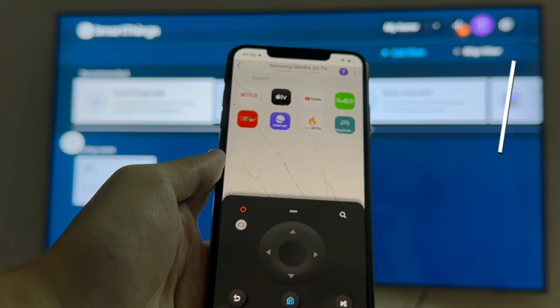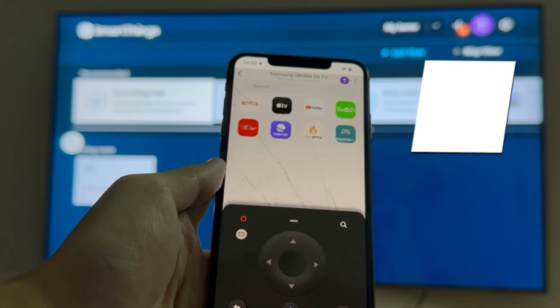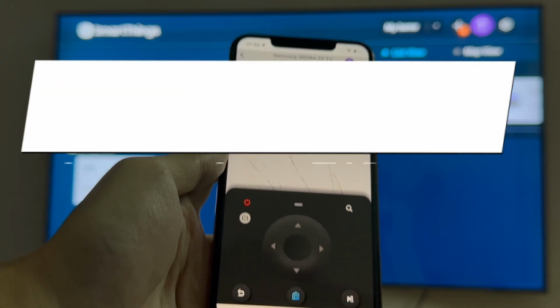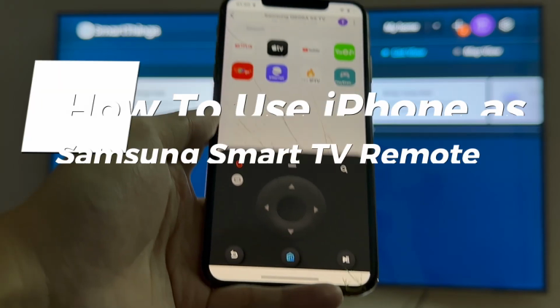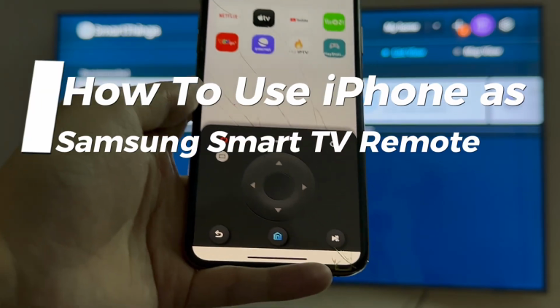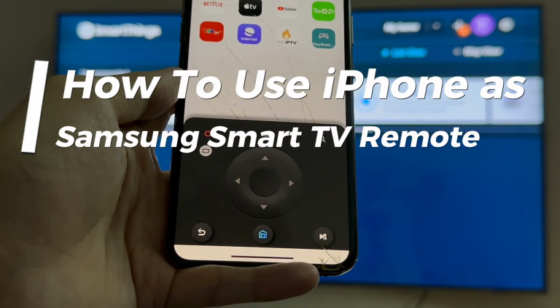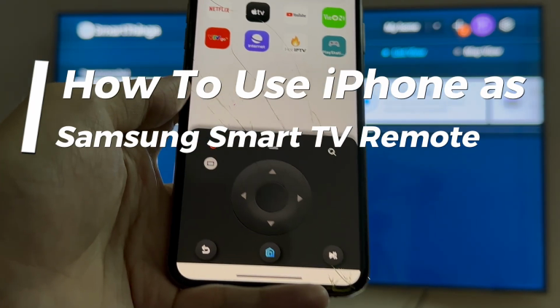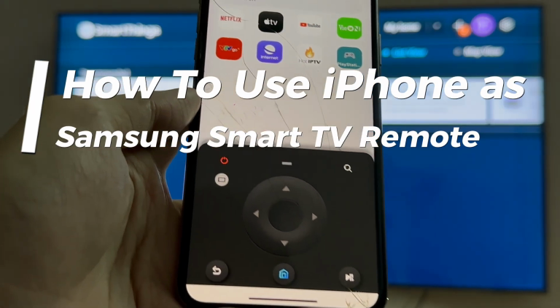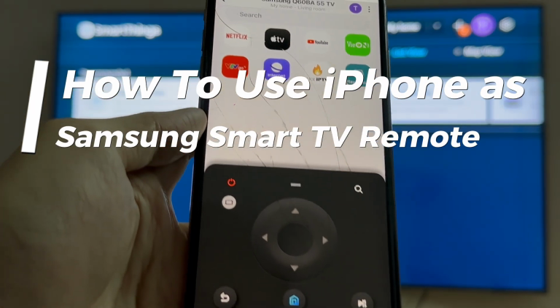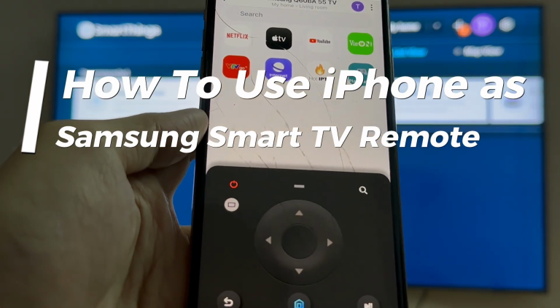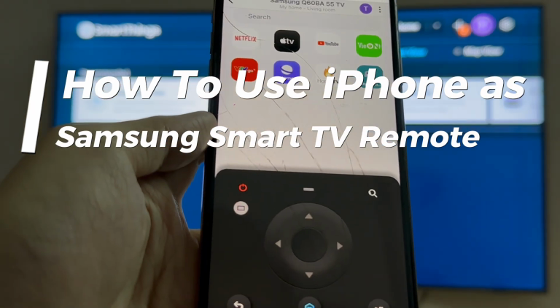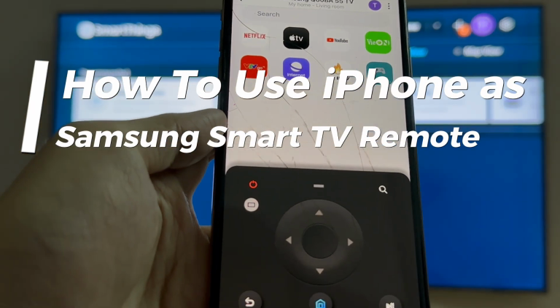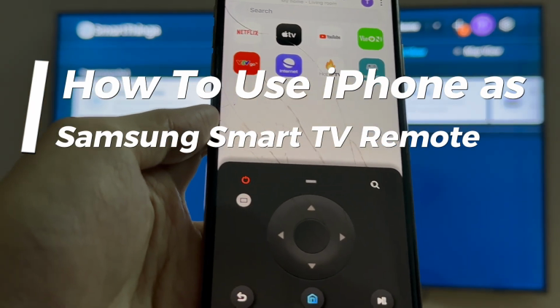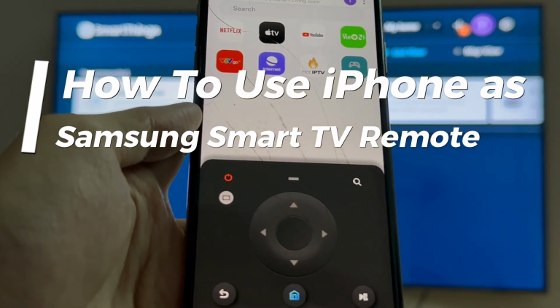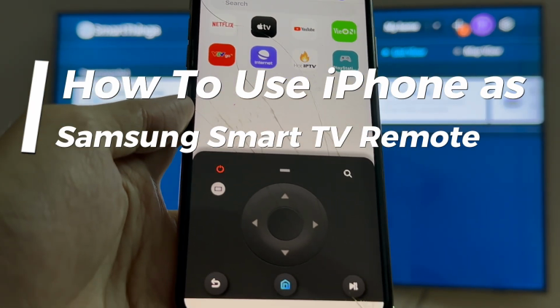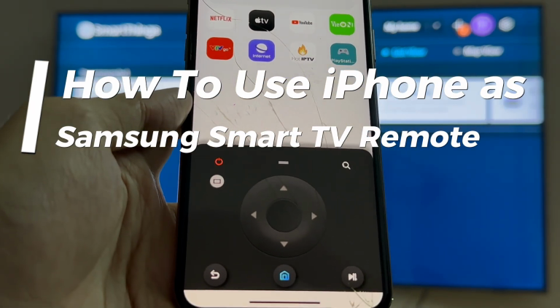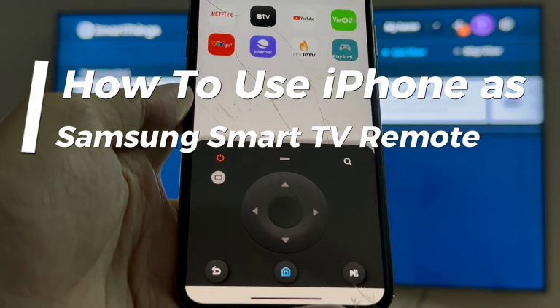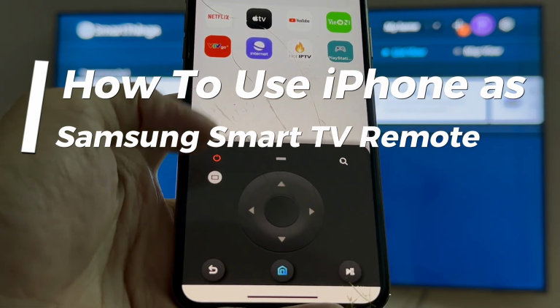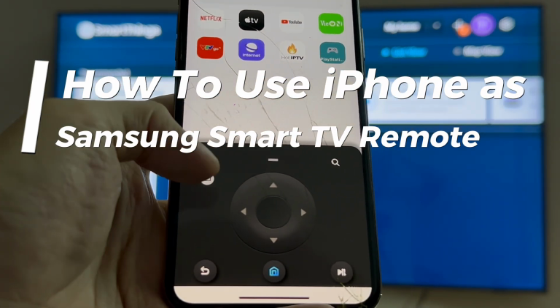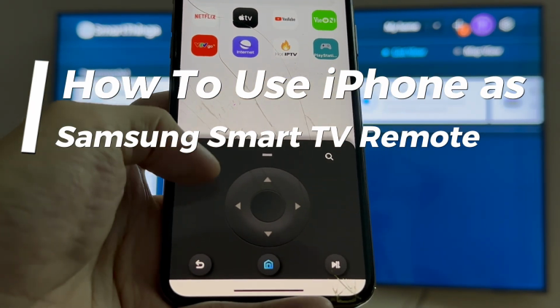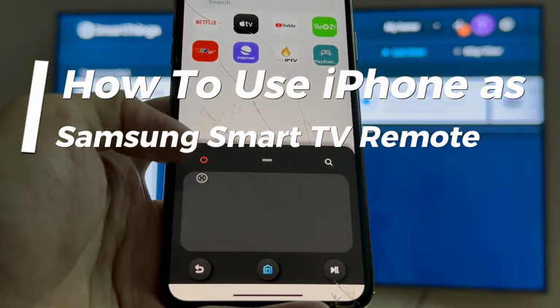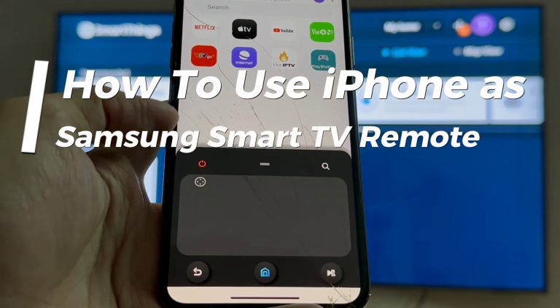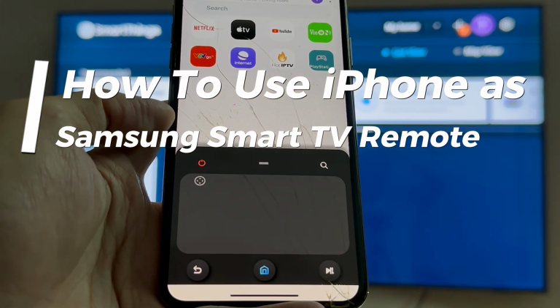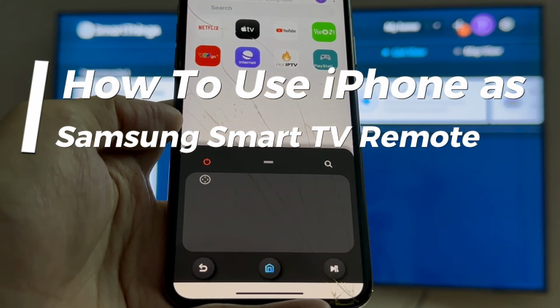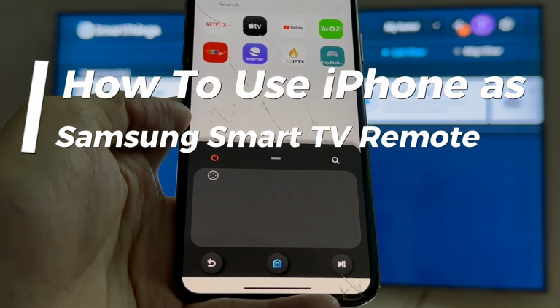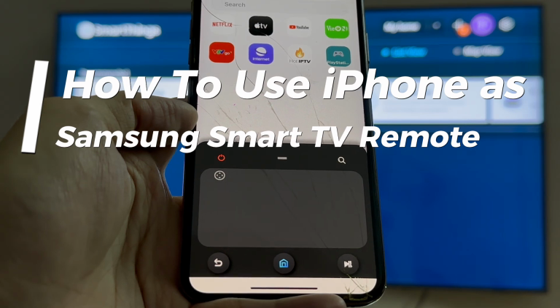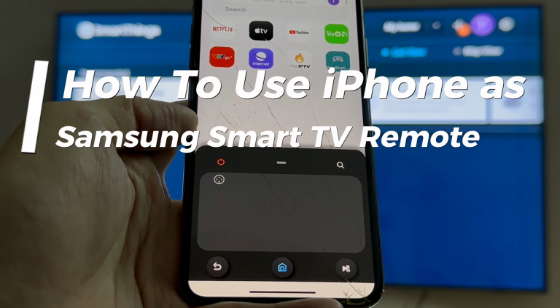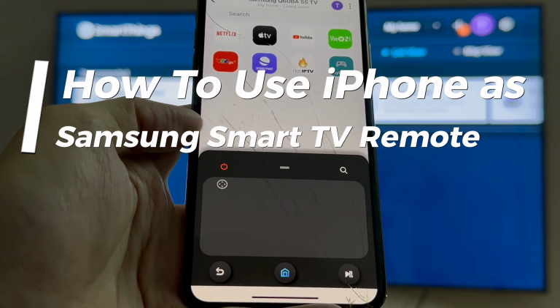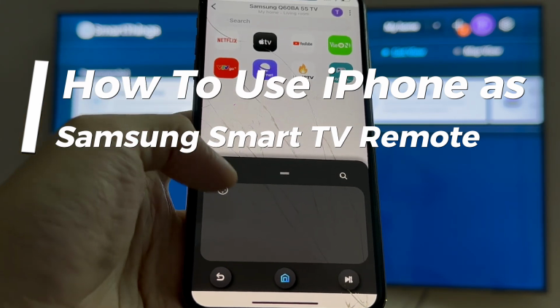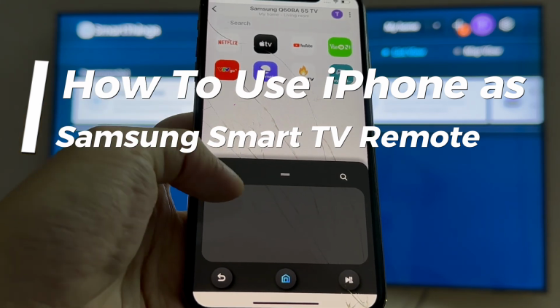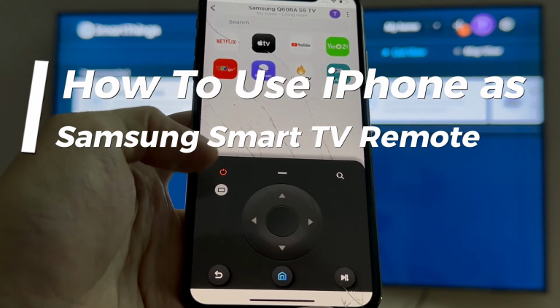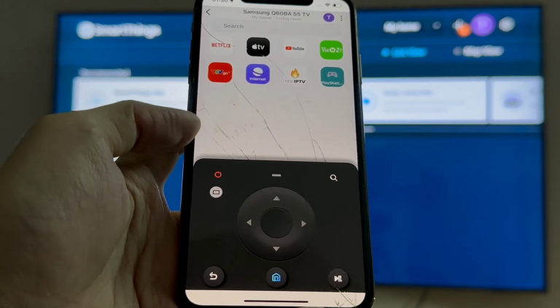Hi everyone. In this video, I'll be showing you how to use your iPhone as your Samsung Smart TV's remote.